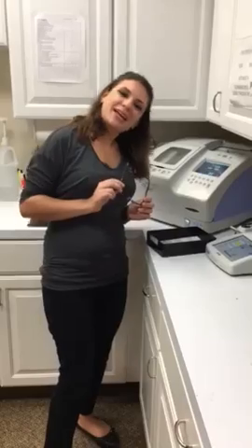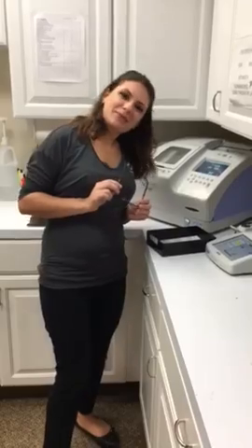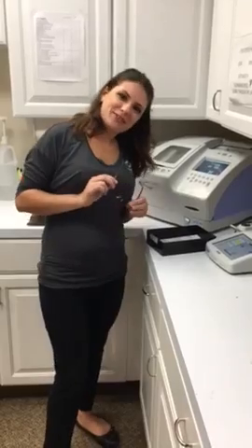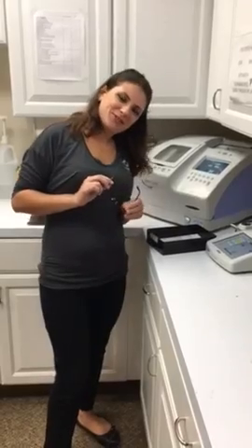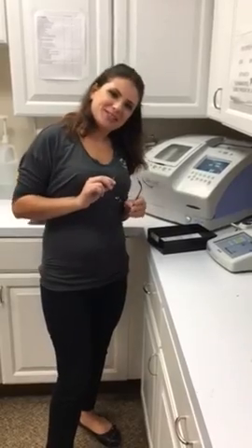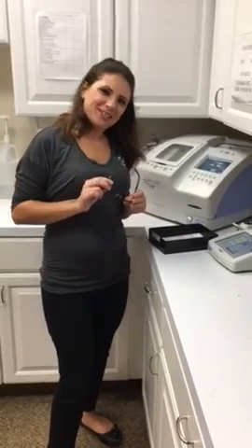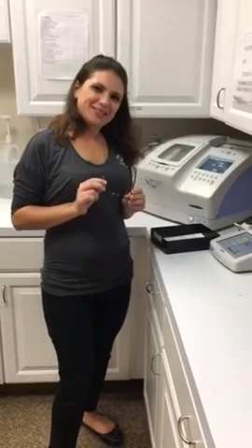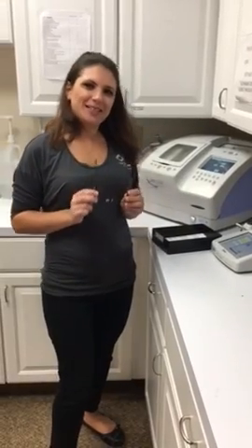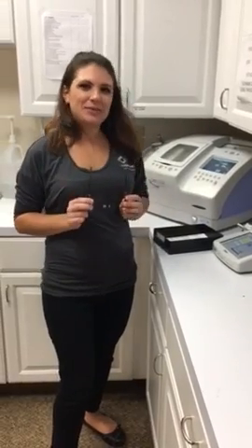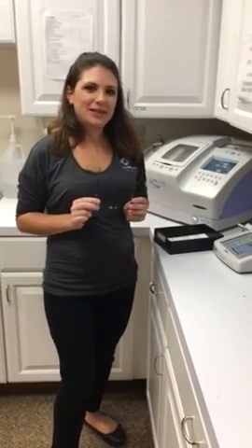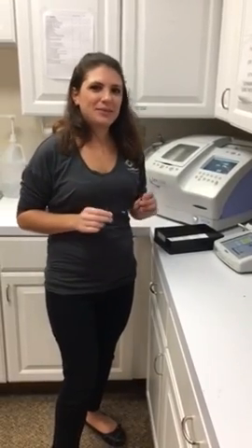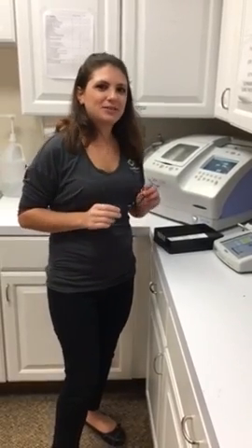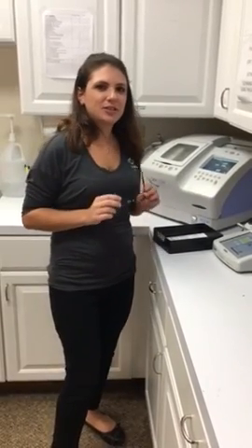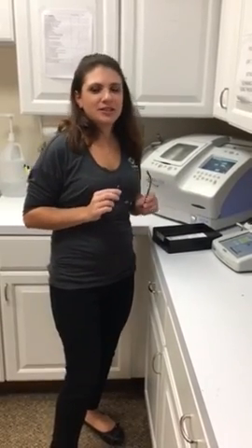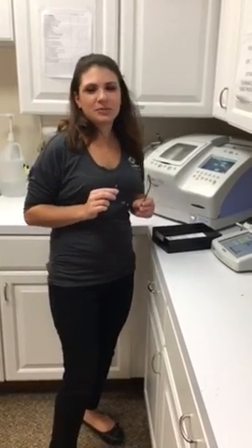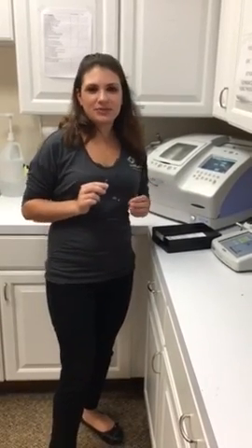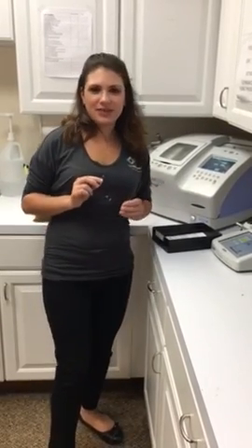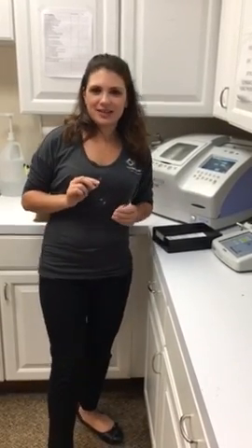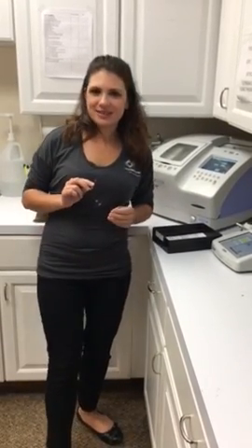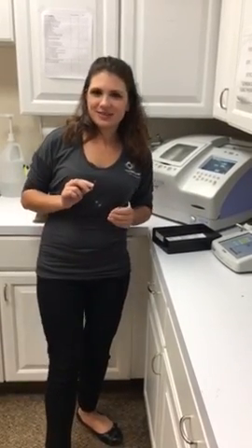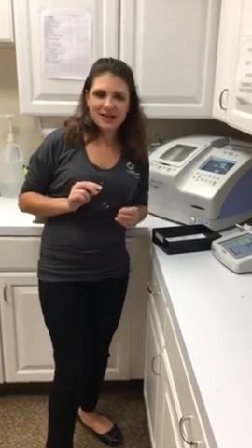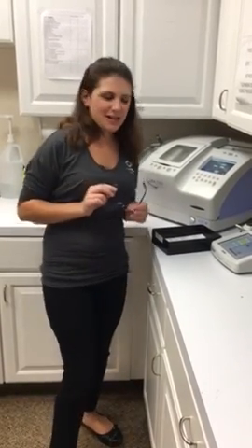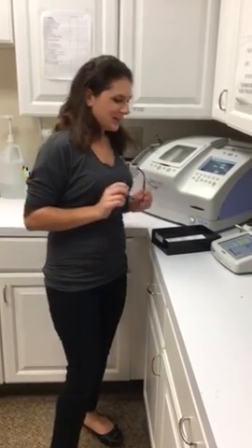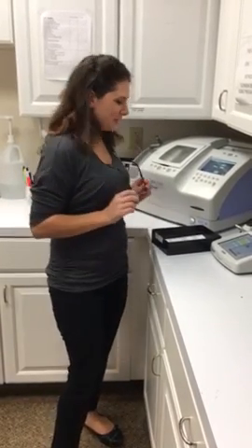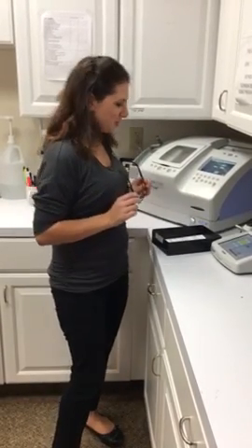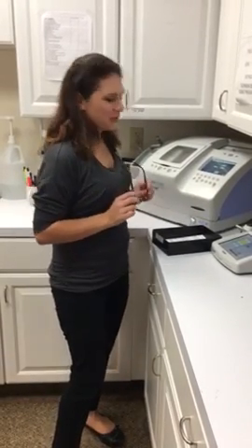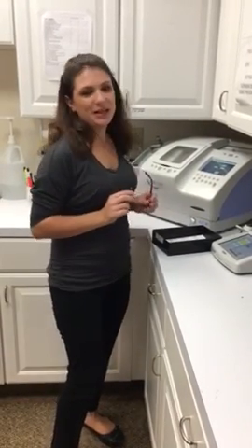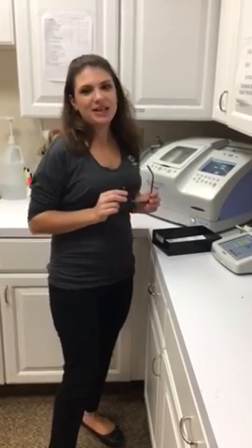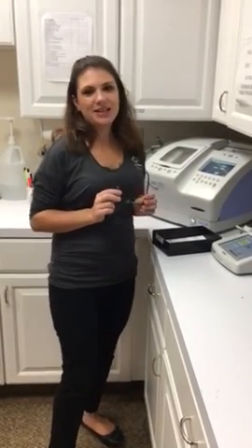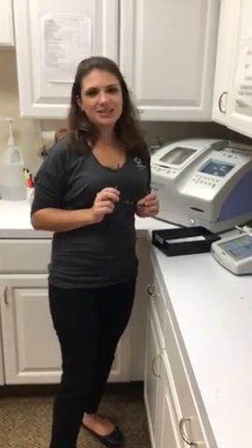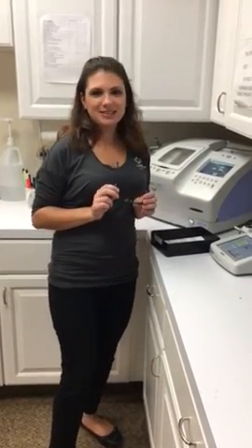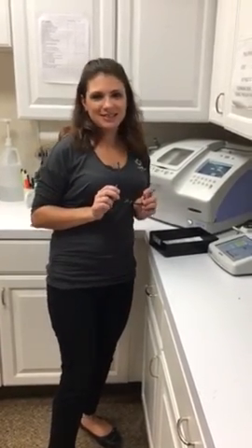Hi, I'm Rachel Stearns. I'm the lab manager here at Broadview Eye Center, and I'm going to show you how to edge lenses.